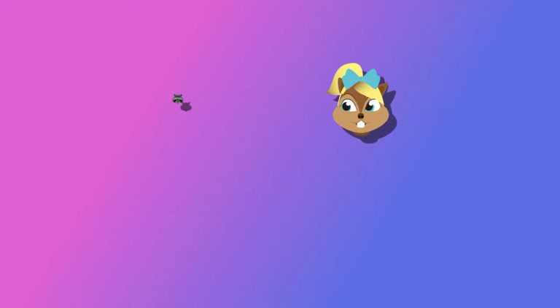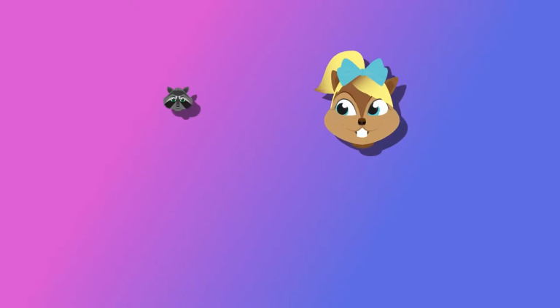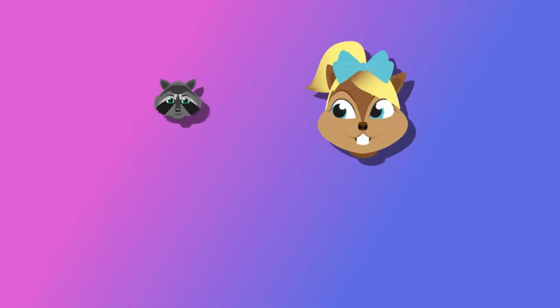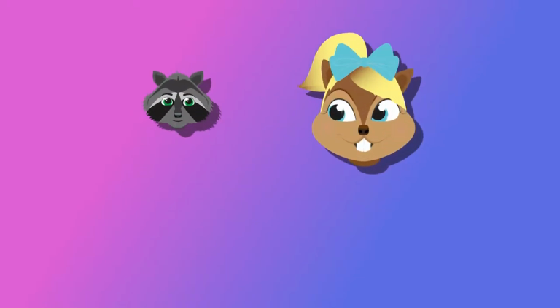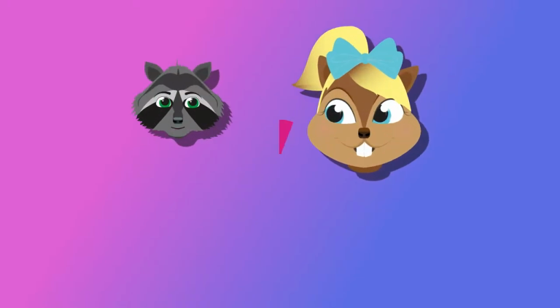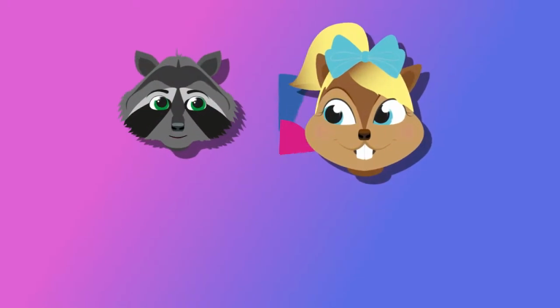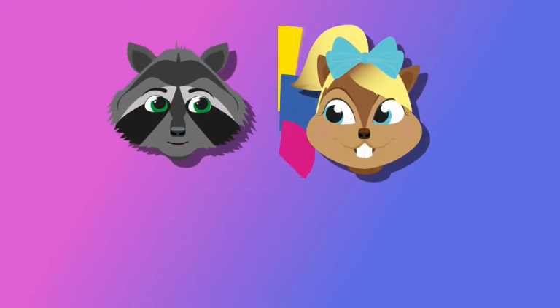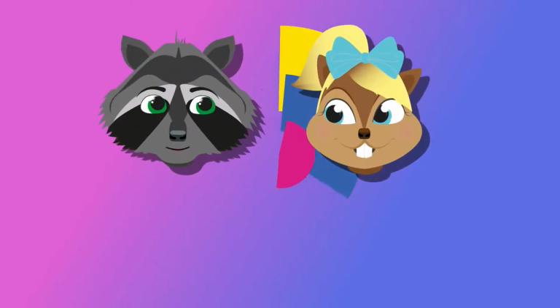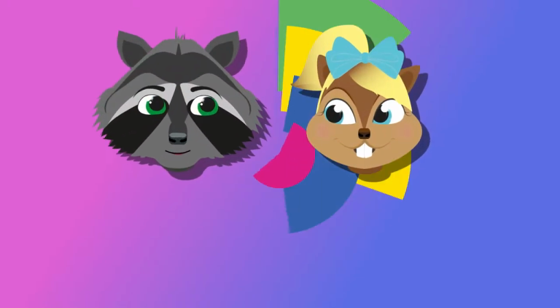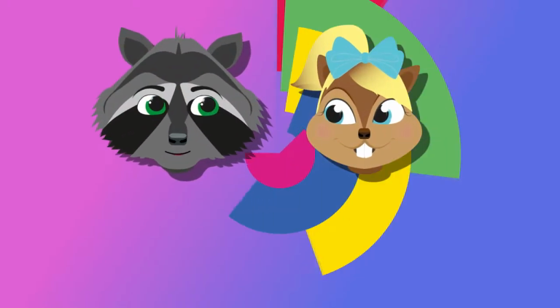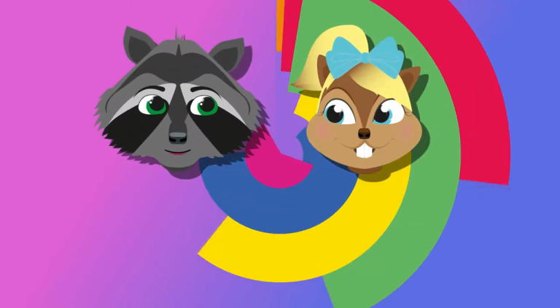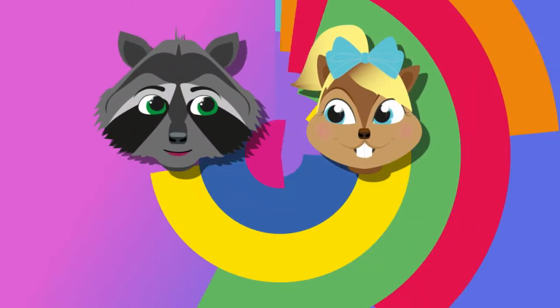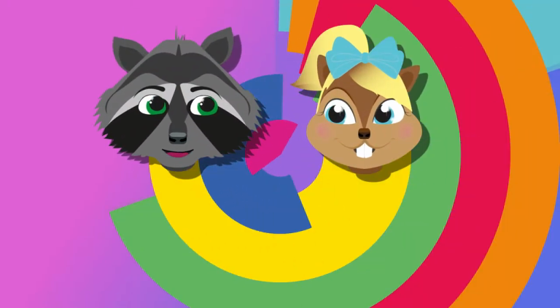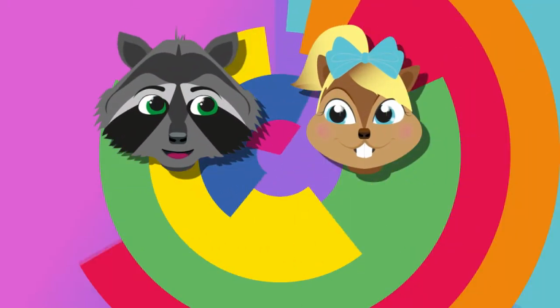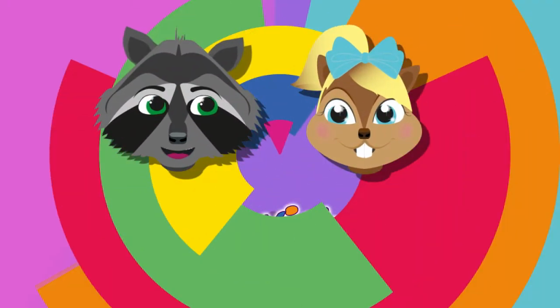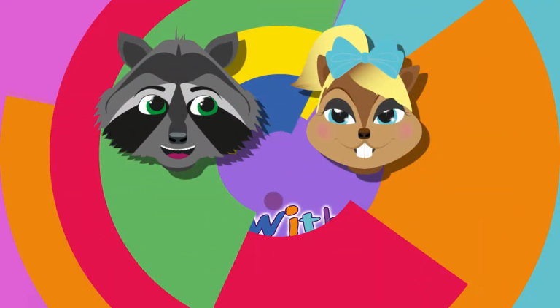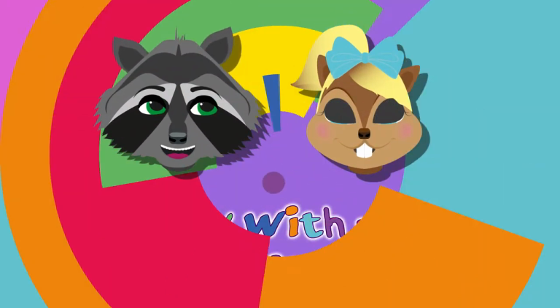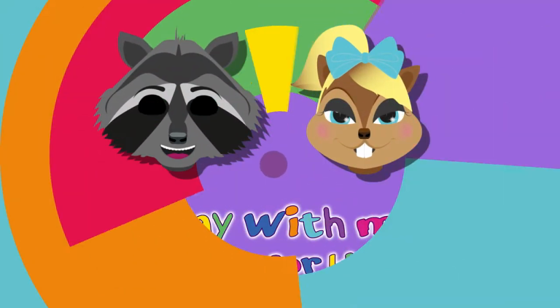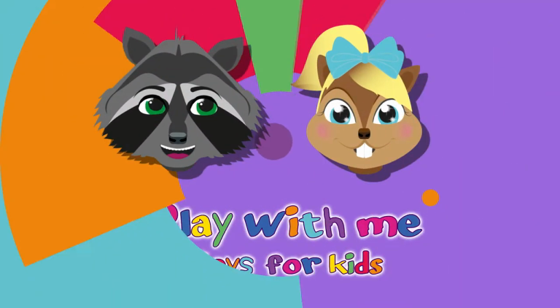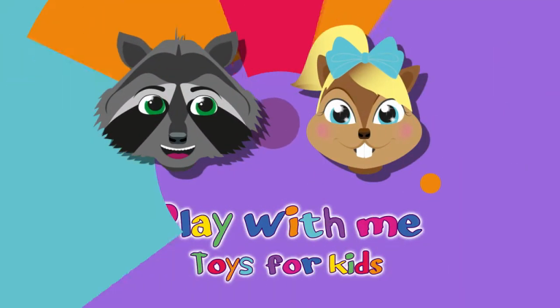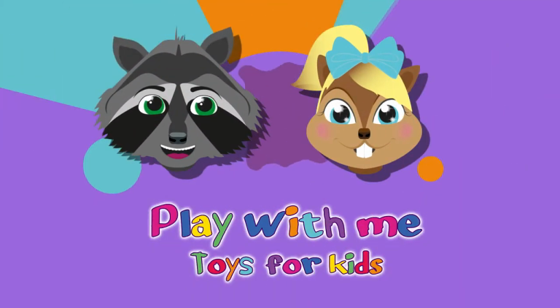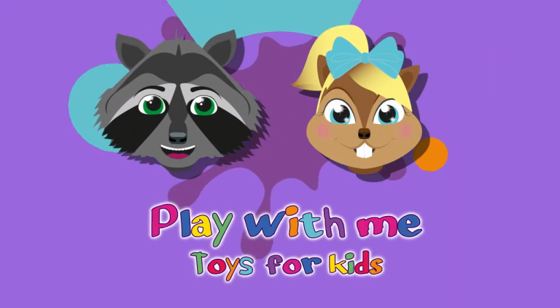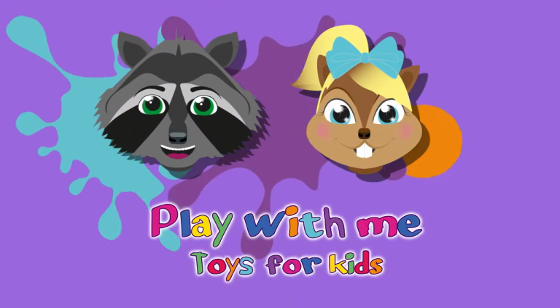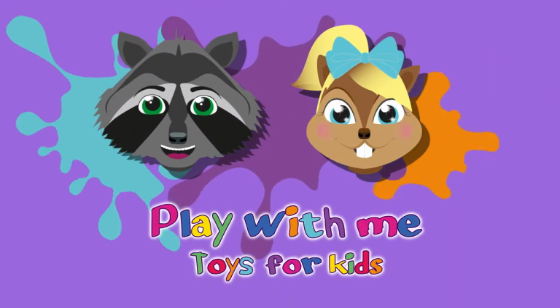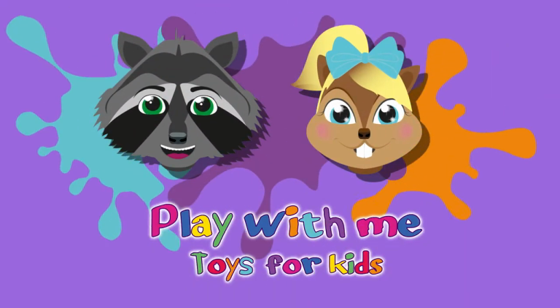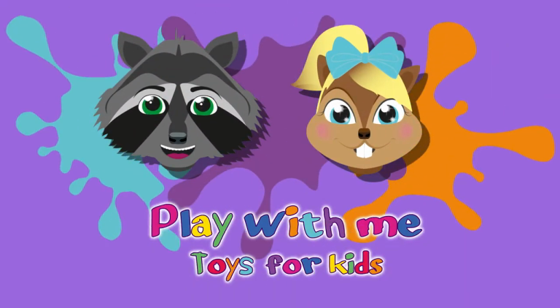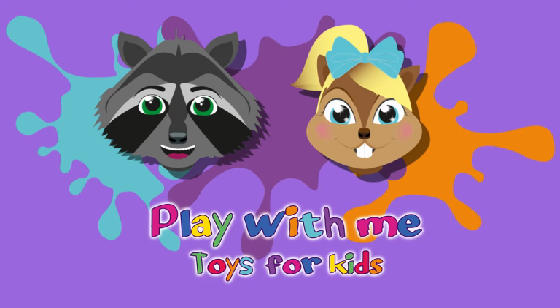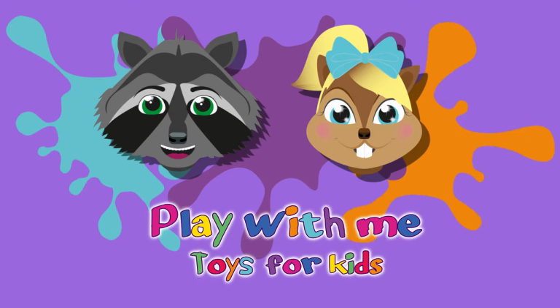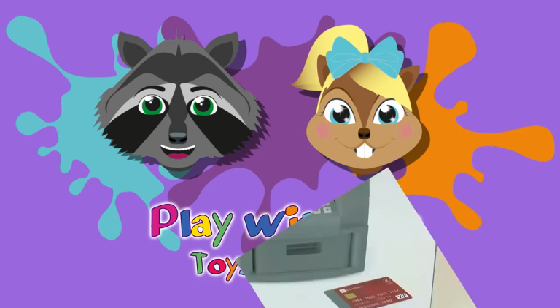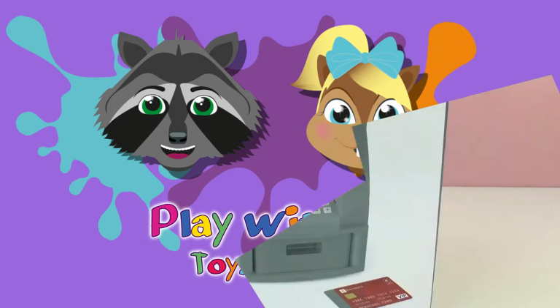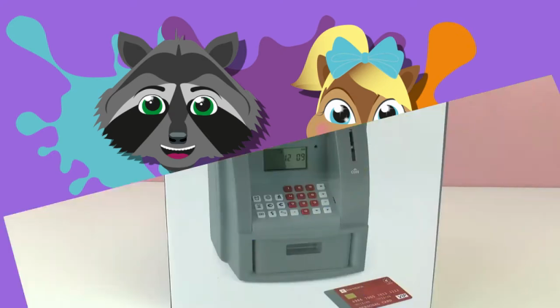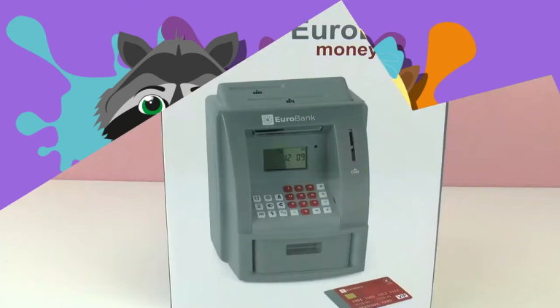Hey everyone, welcome to a new video from our Play With Me Toys for Kids channel.